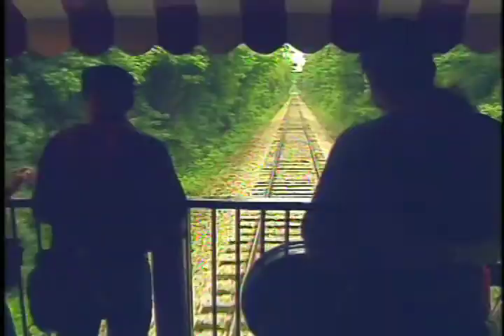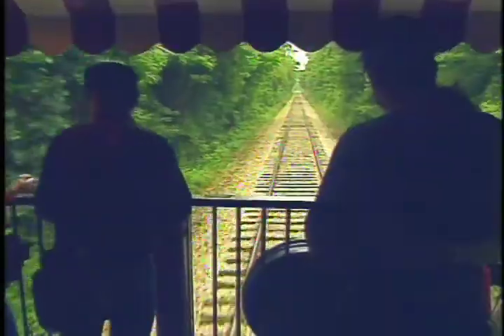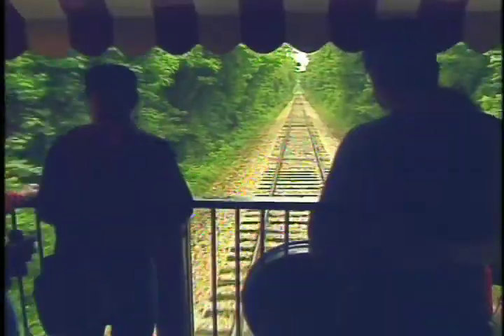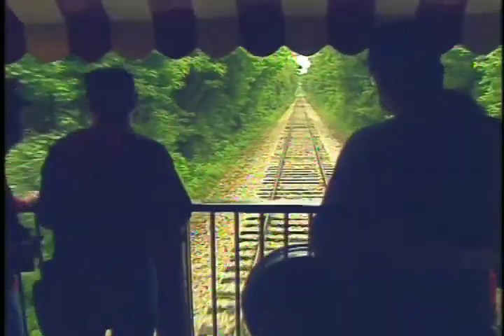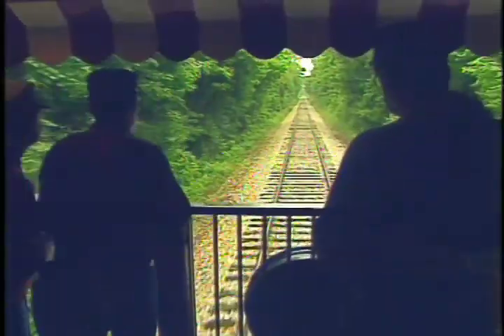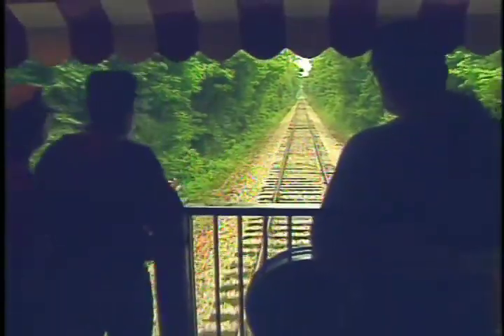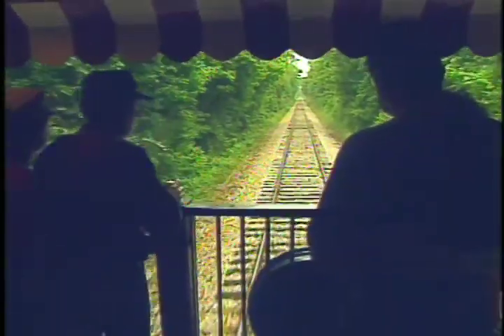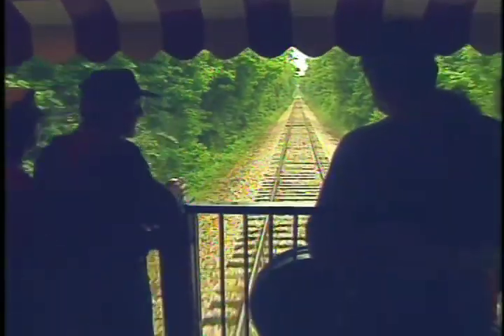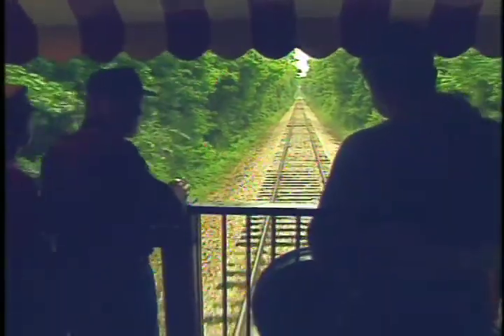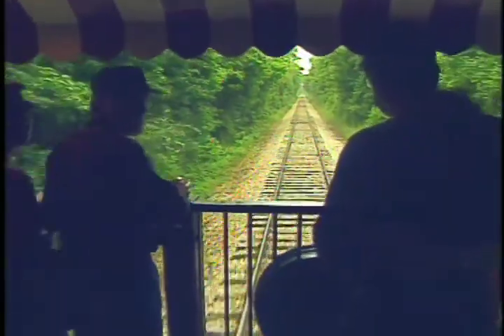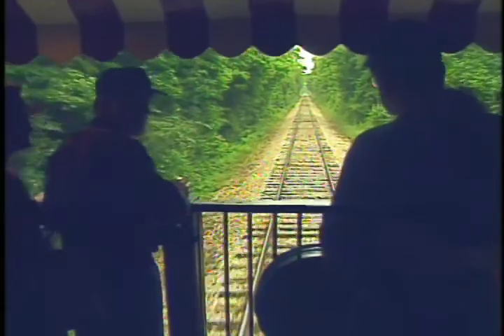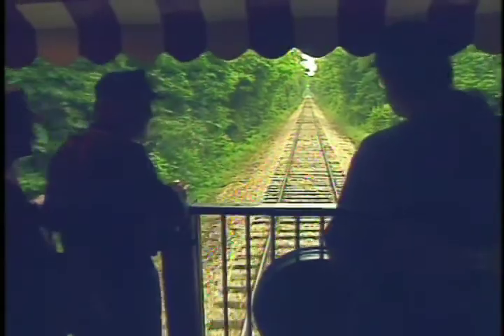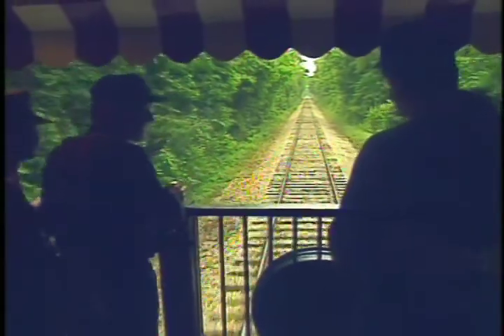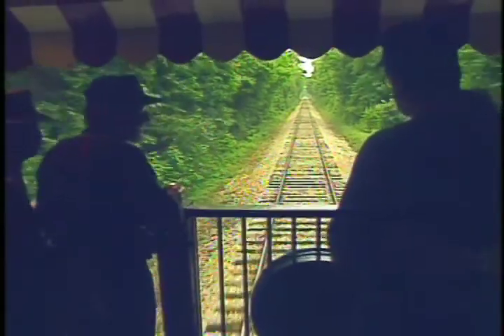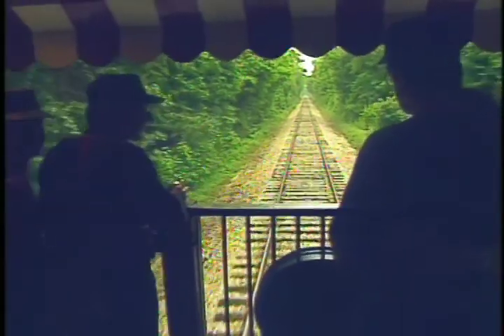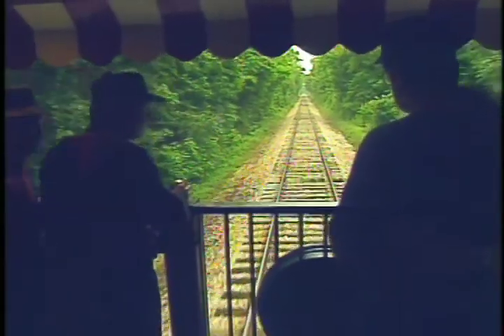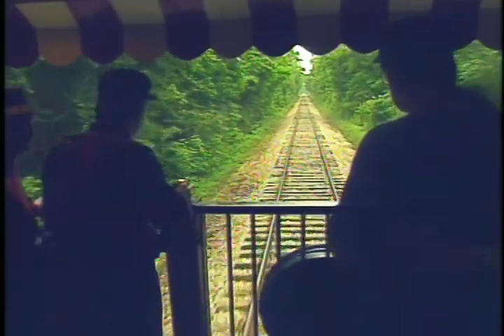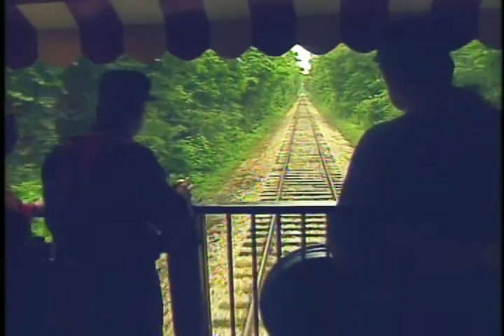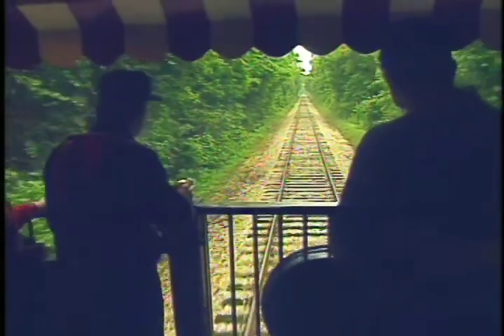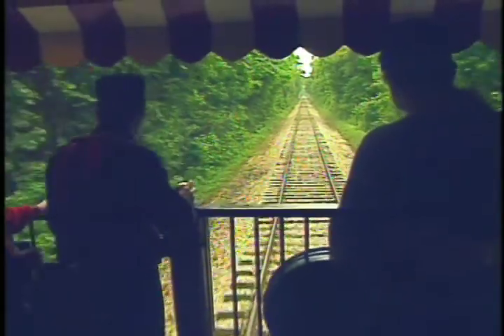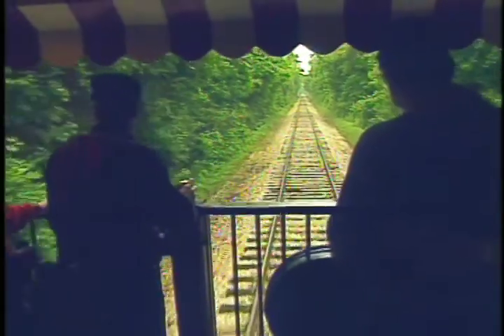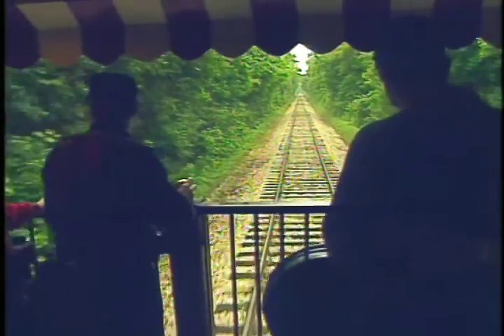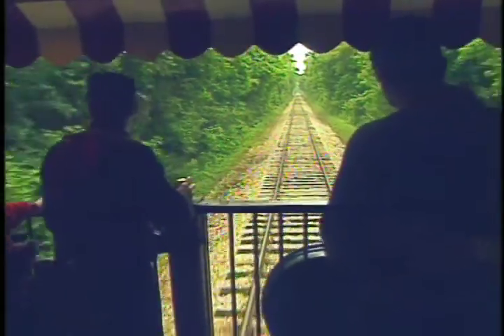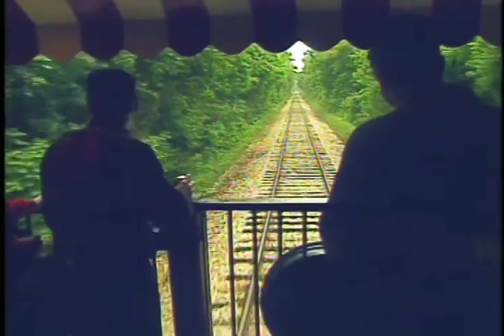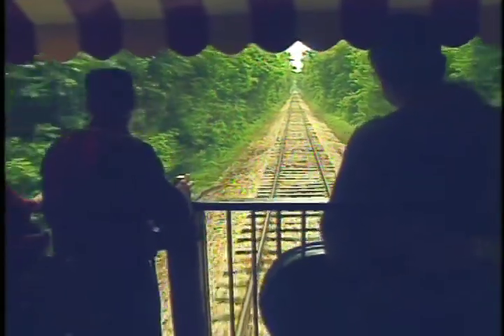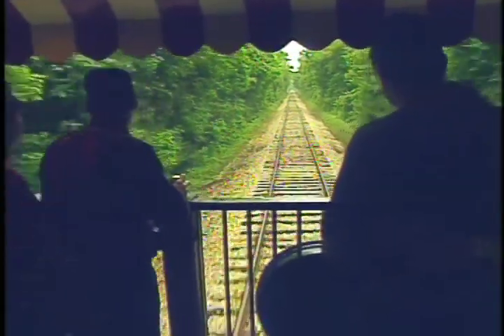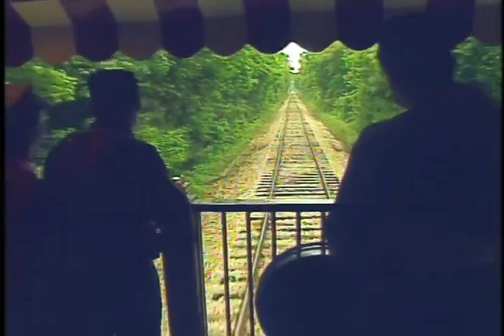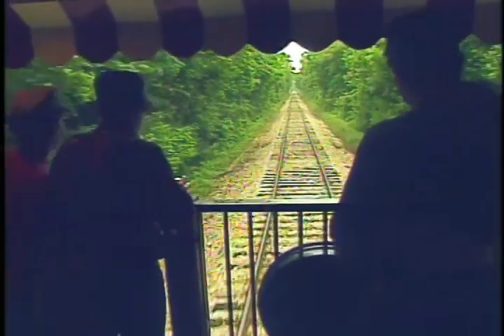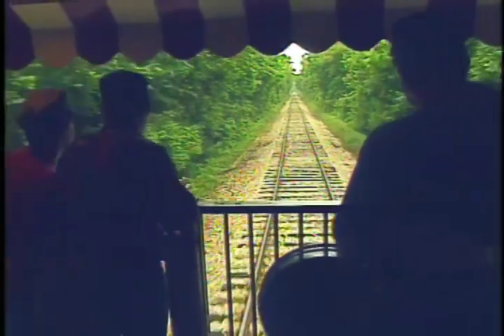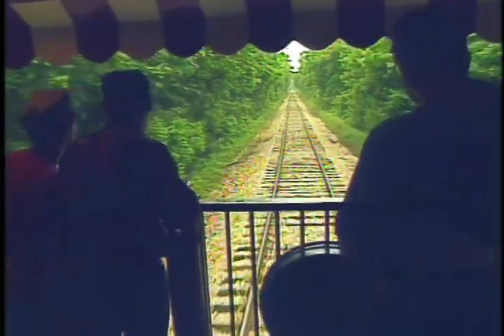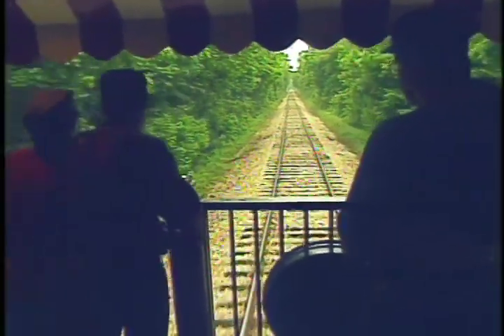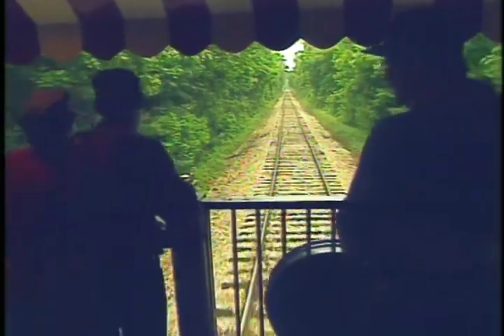It's 15 bucks for adults, 9 for kids, and it's a five-star, one-tank tour.